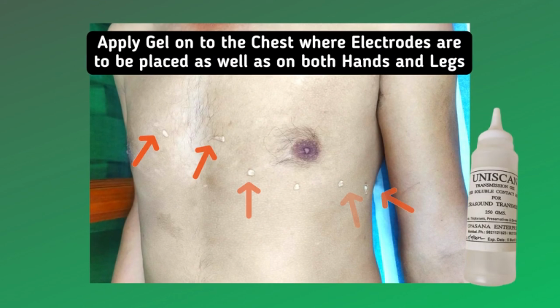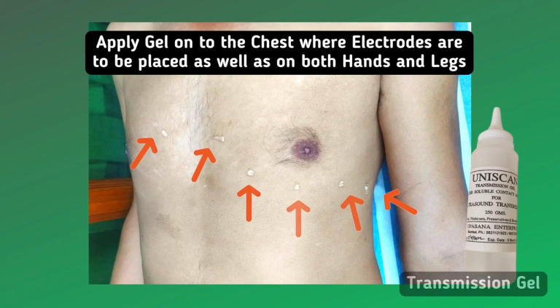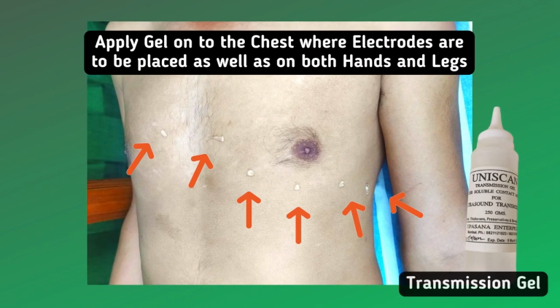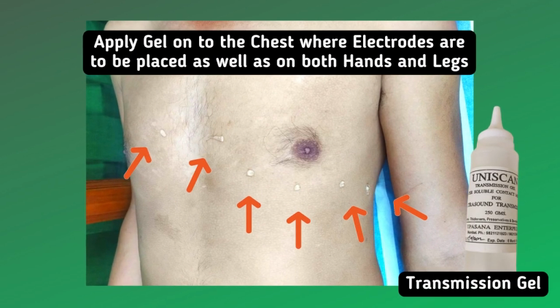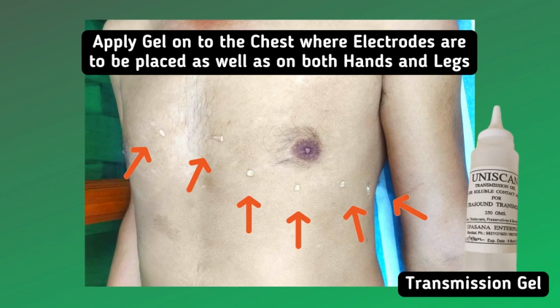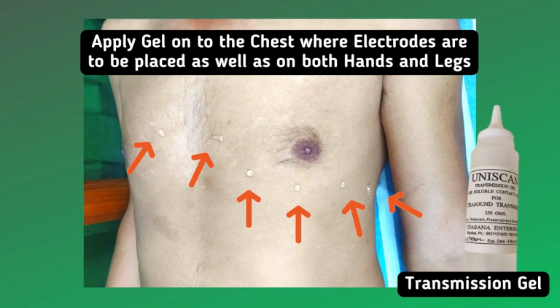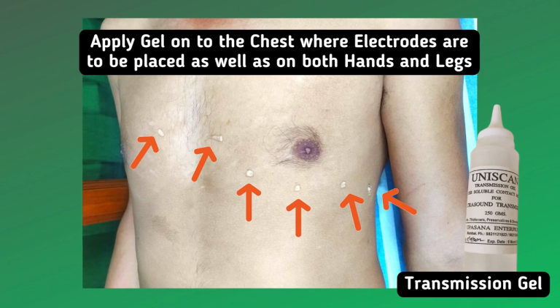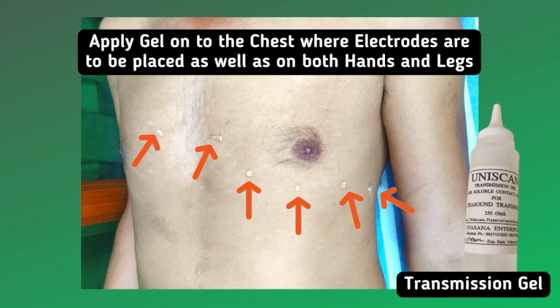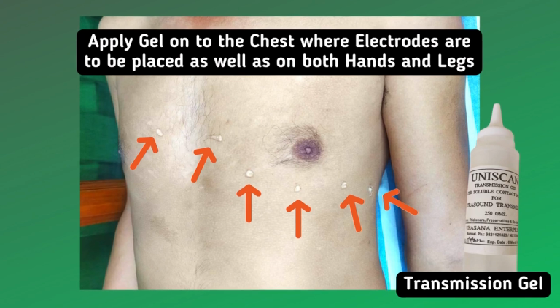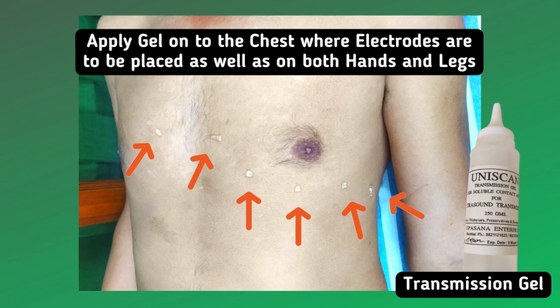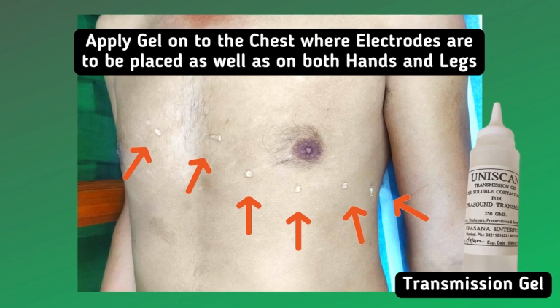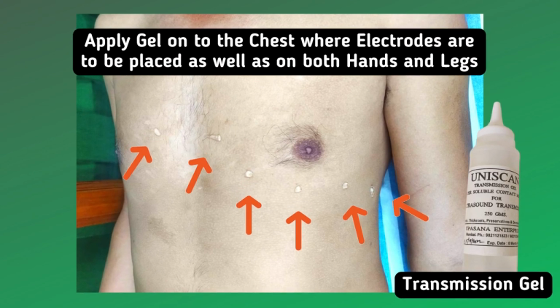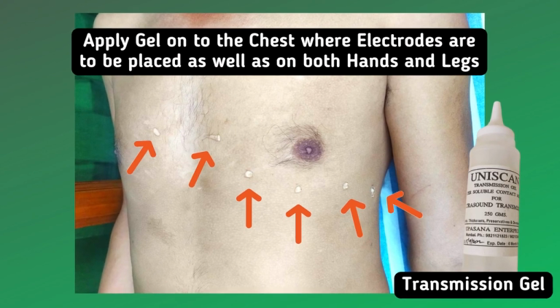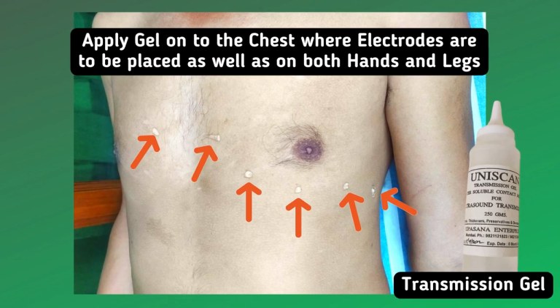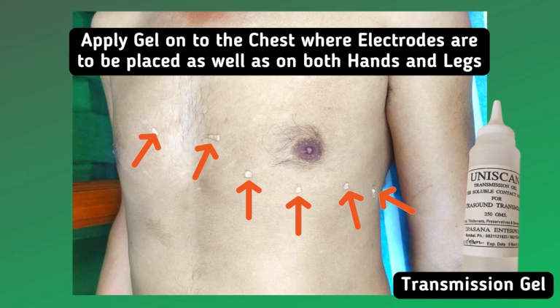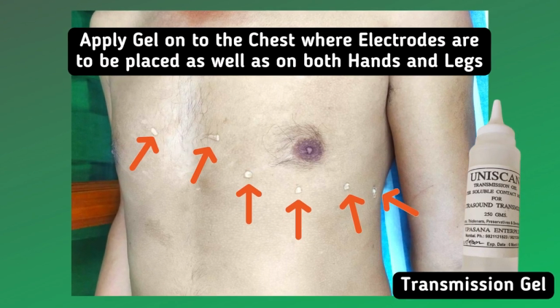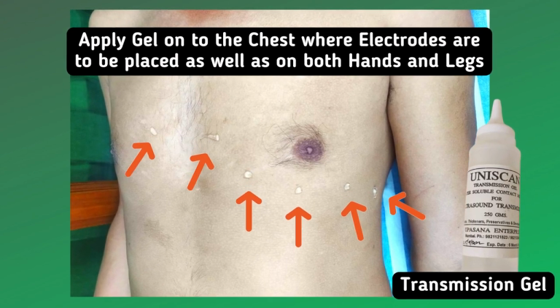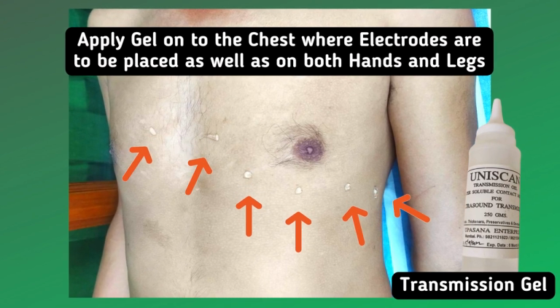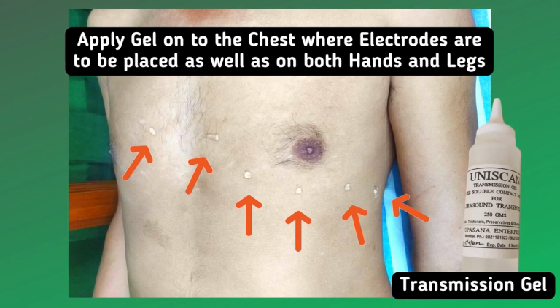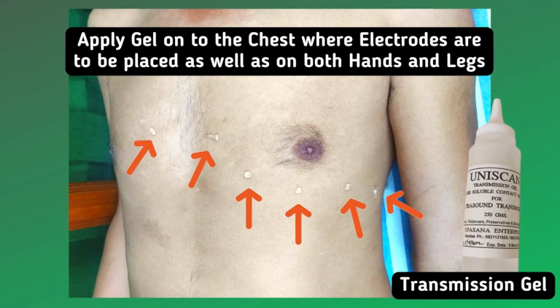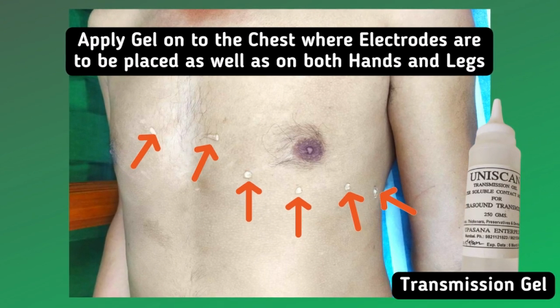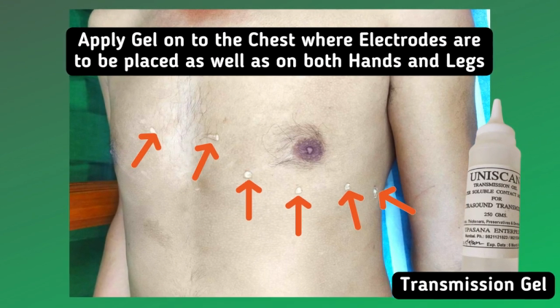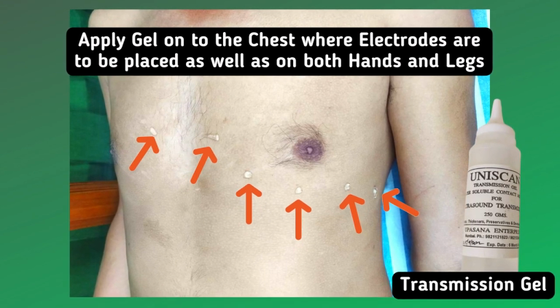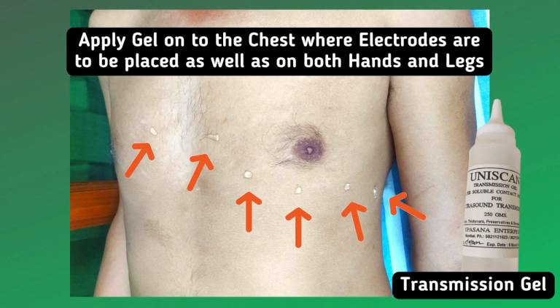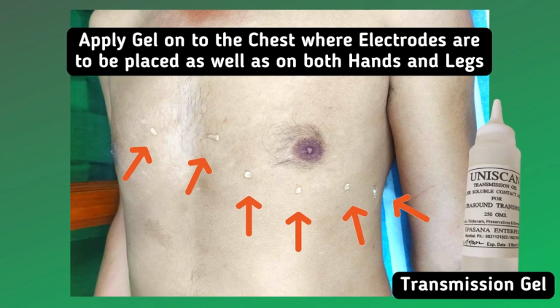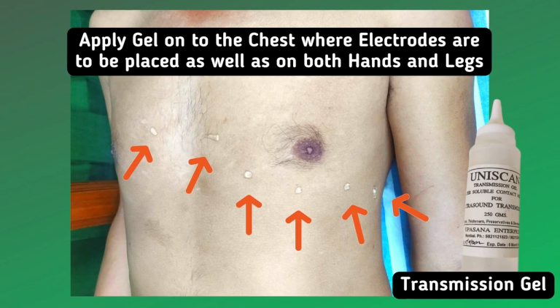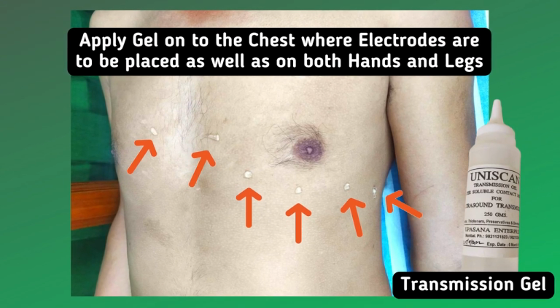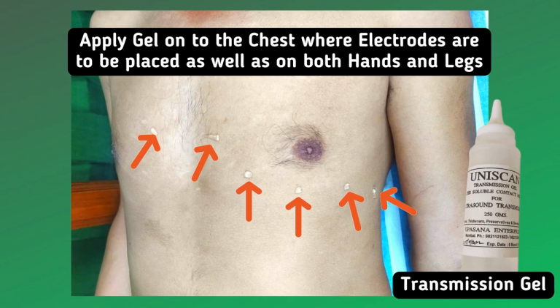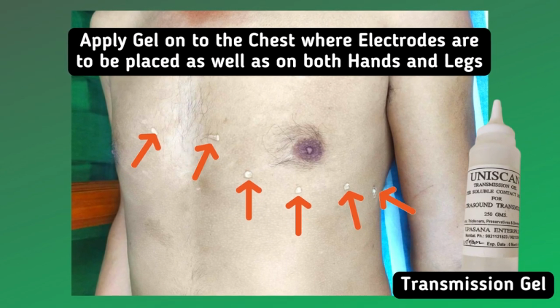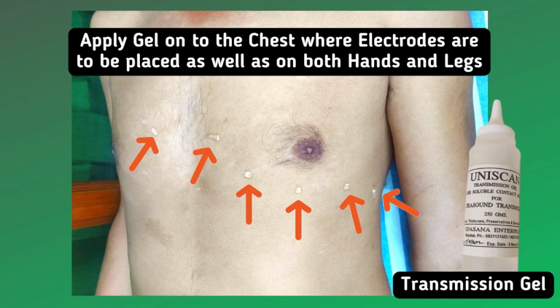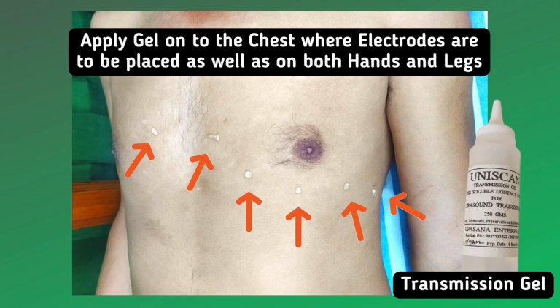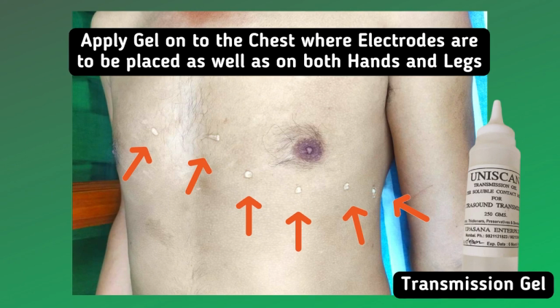Apply transmission gel onto the chest where electrodes are to be placed, as well as on both hands and legs.